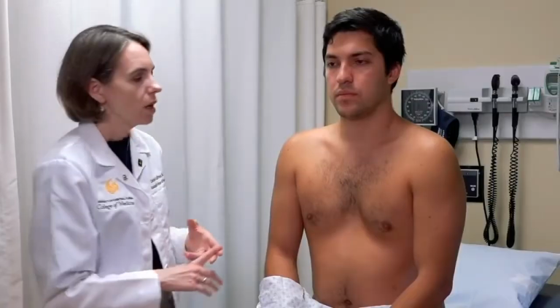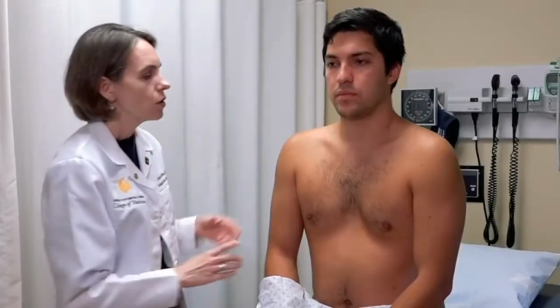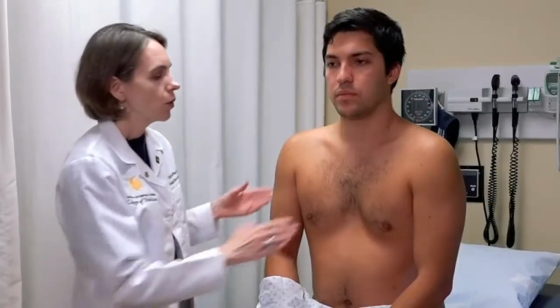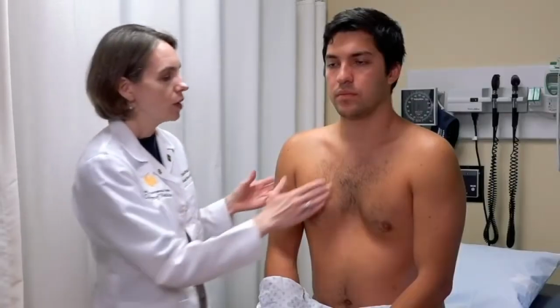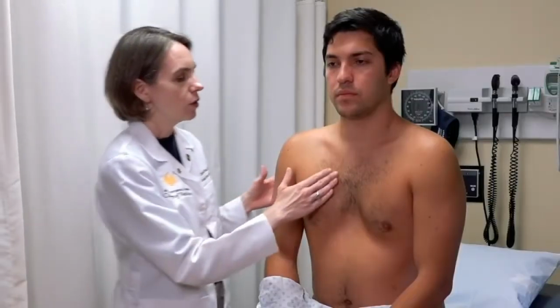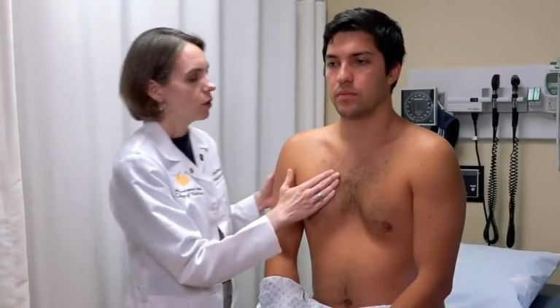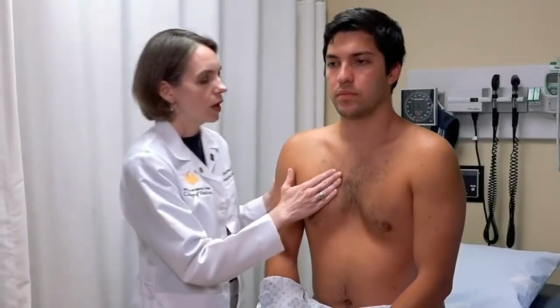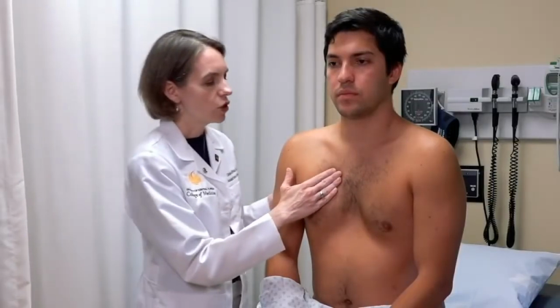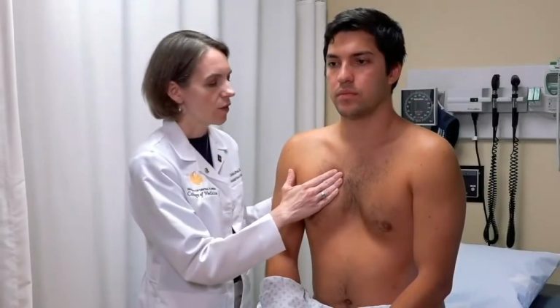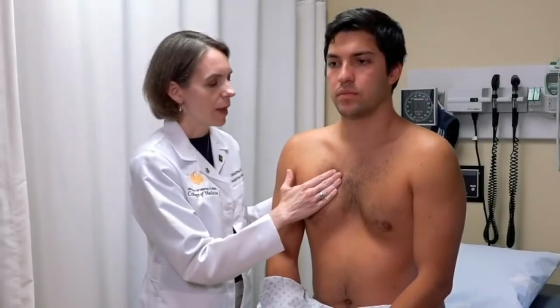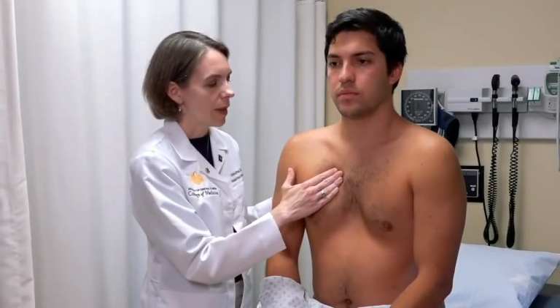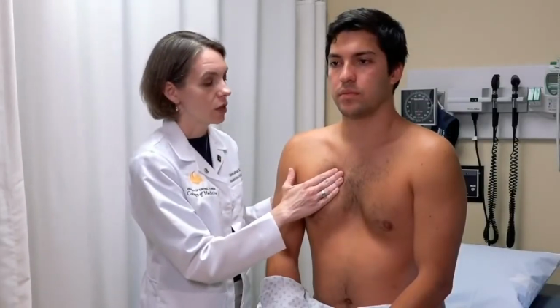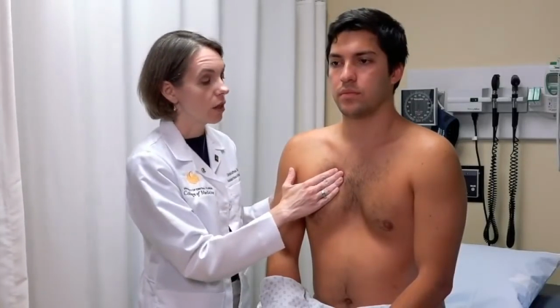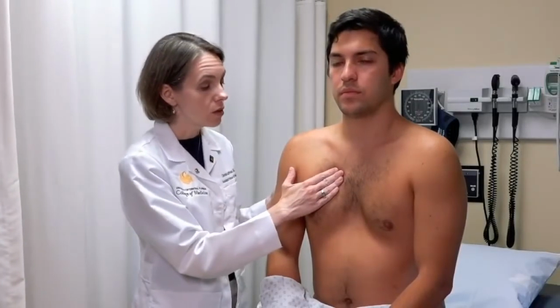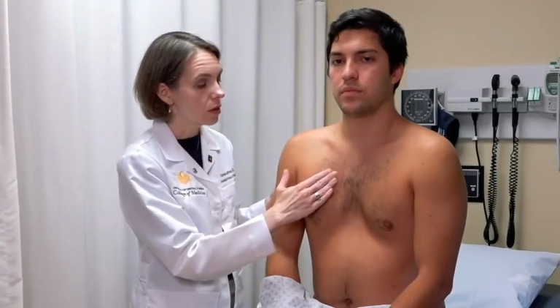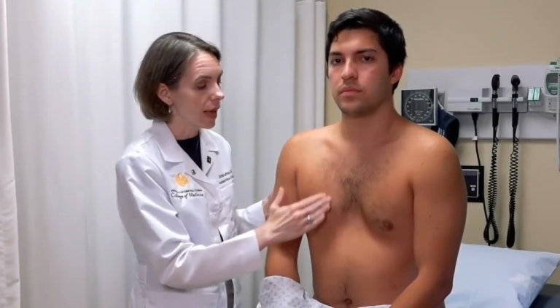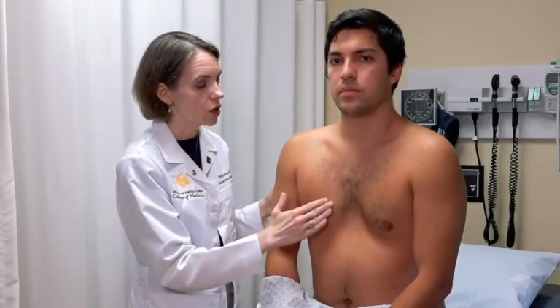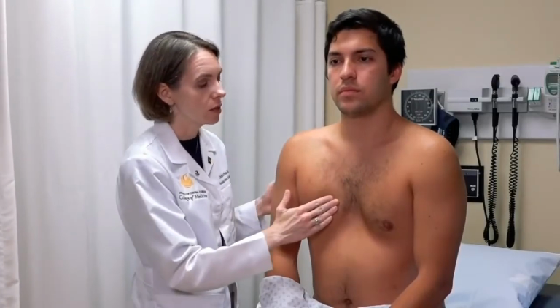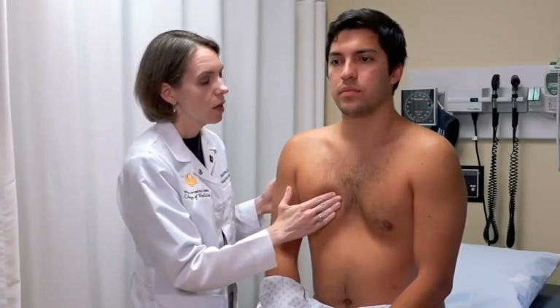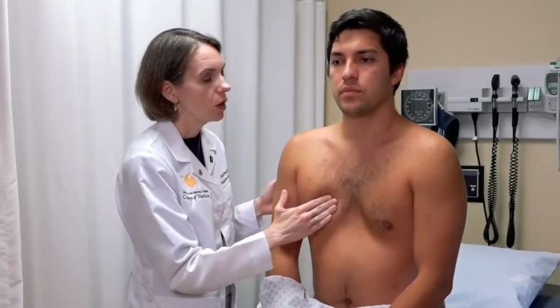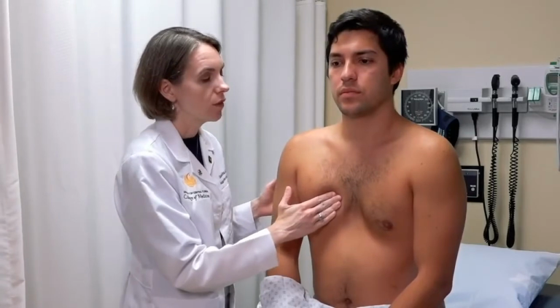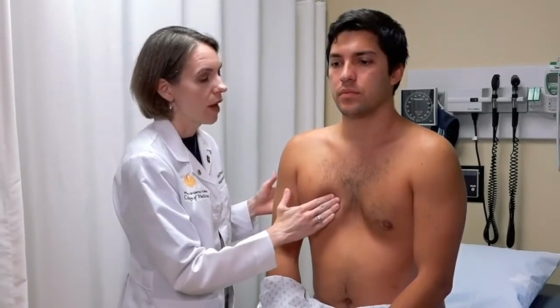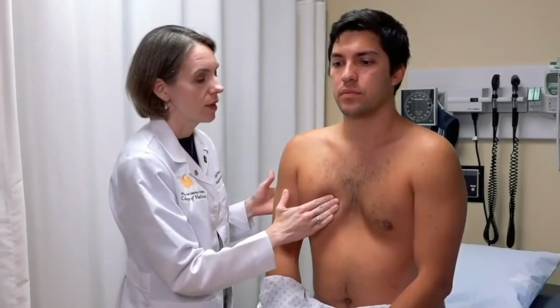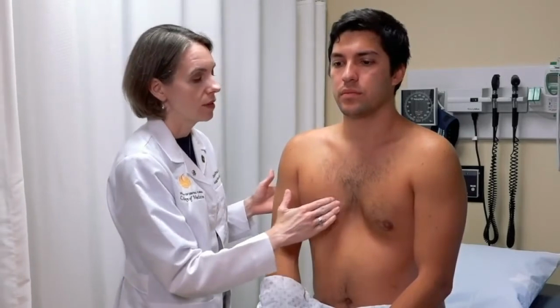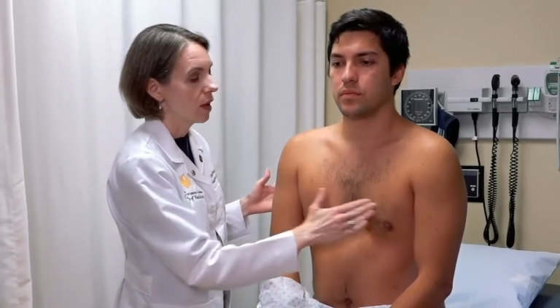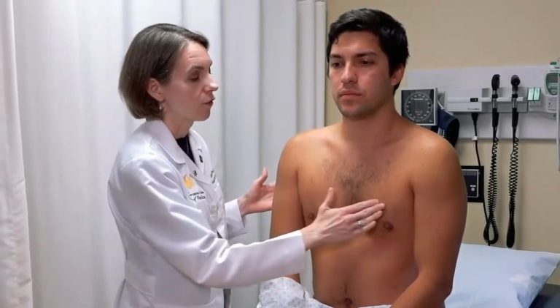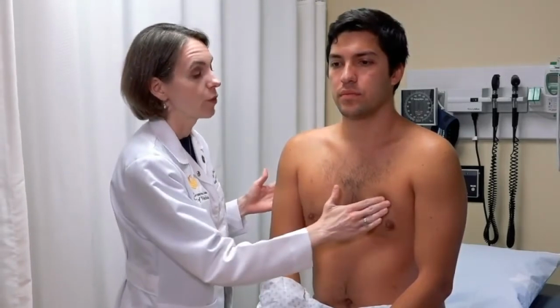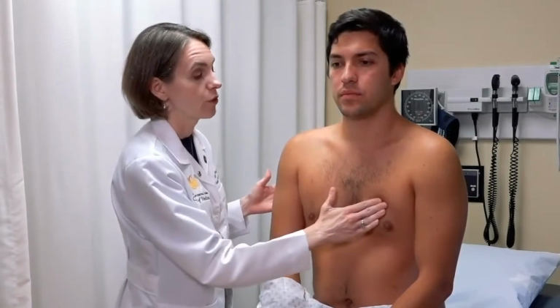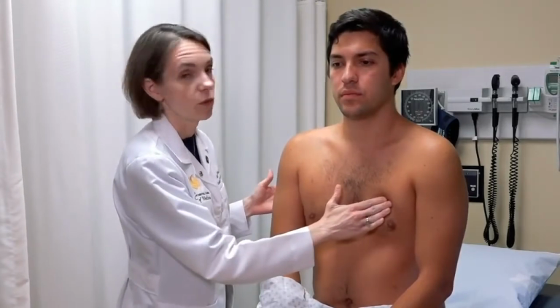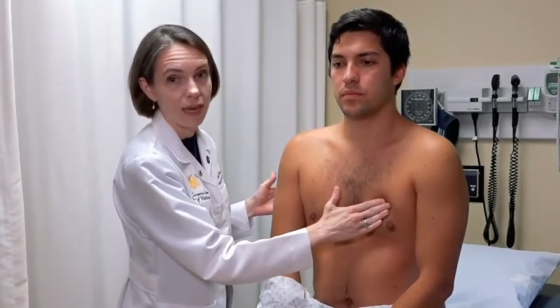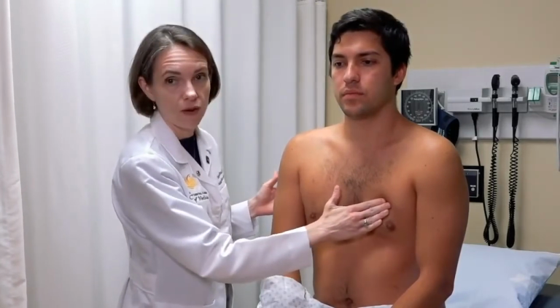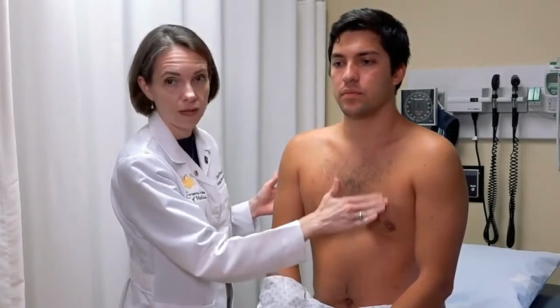So you want to do a general palpation in those locations, looking for evidence of reproducible tenderness.